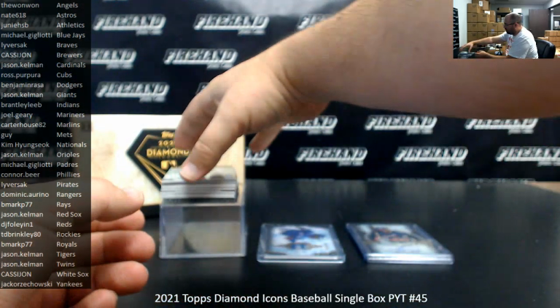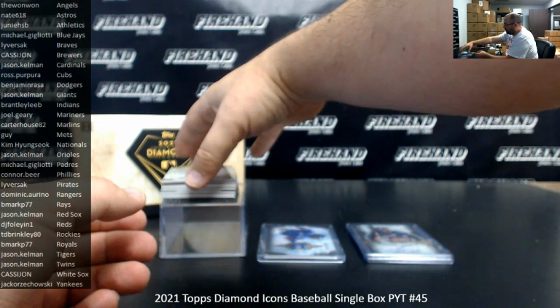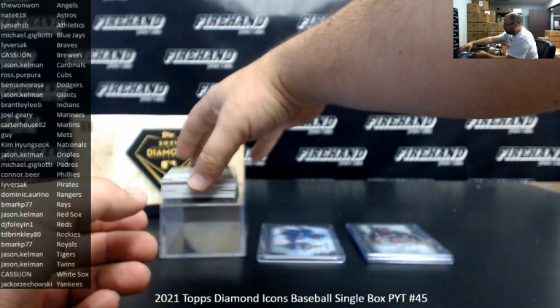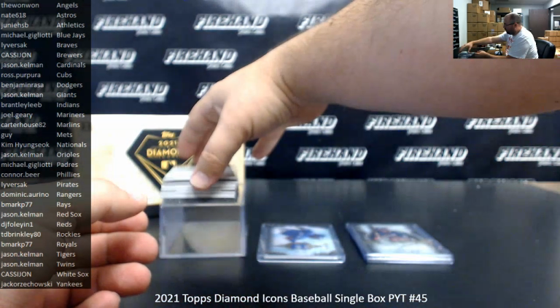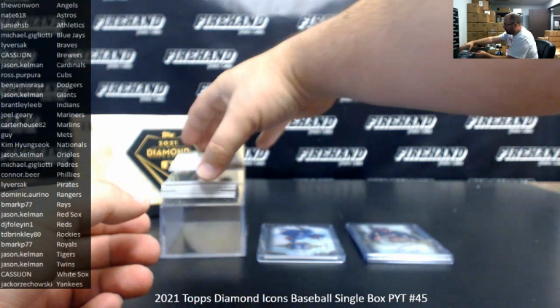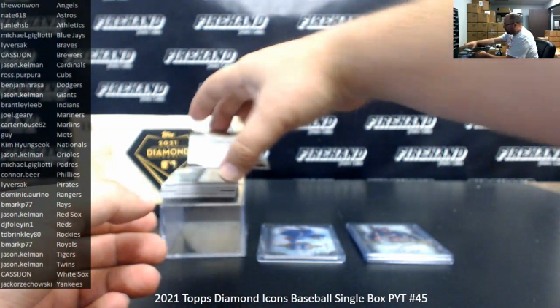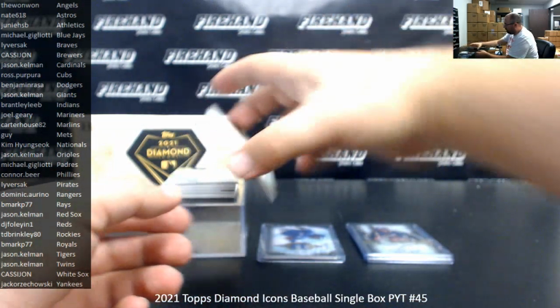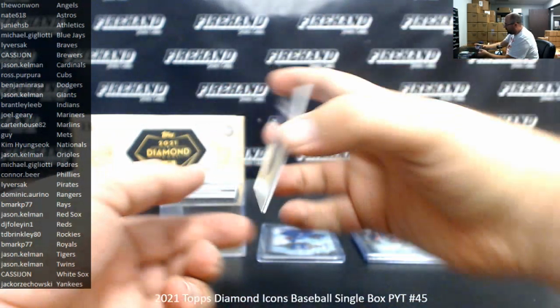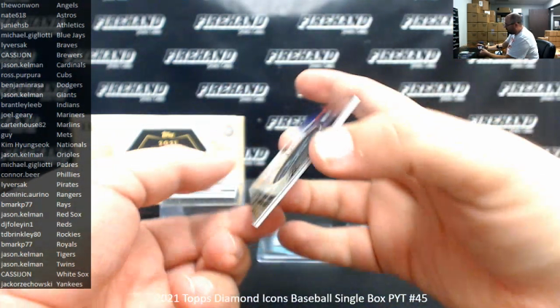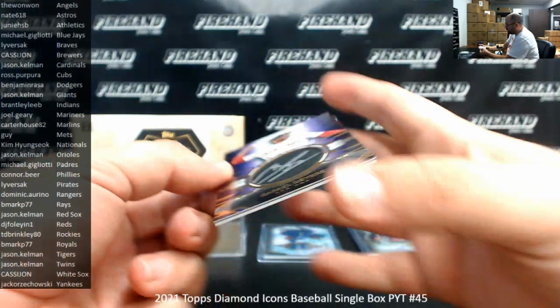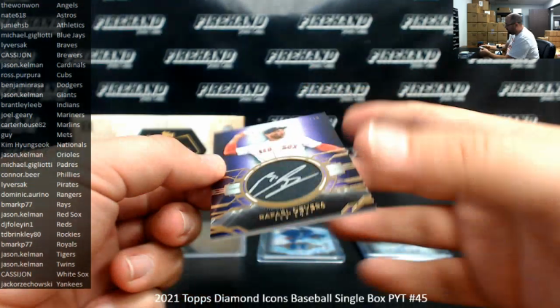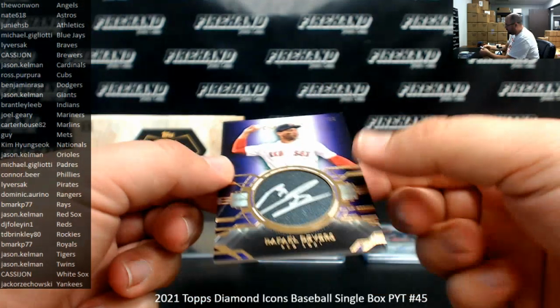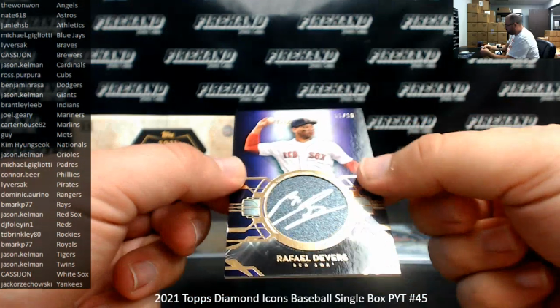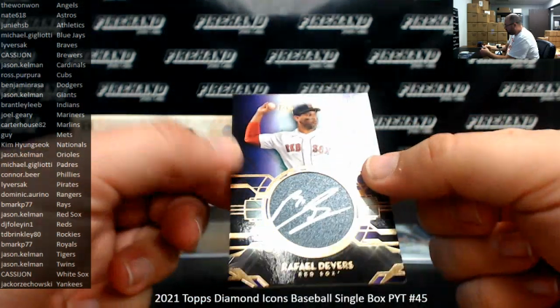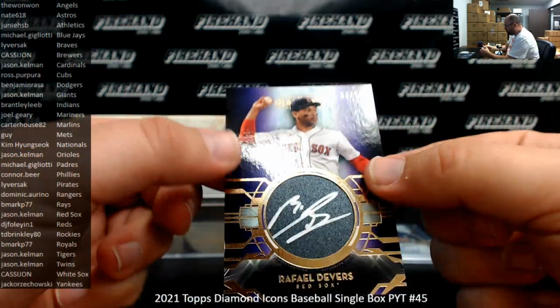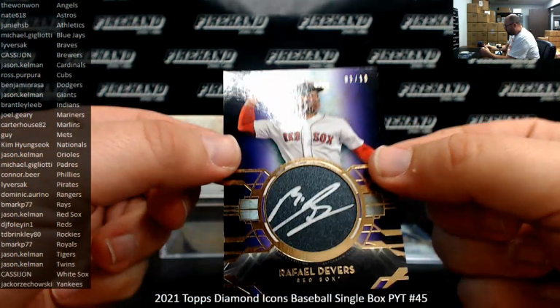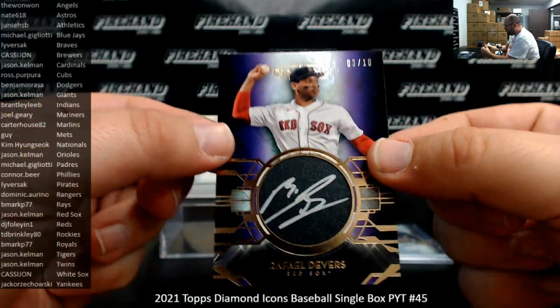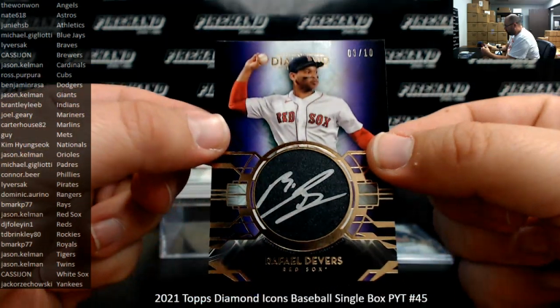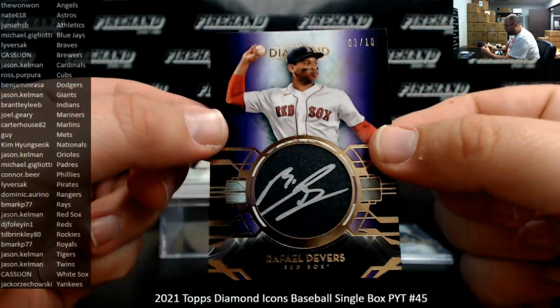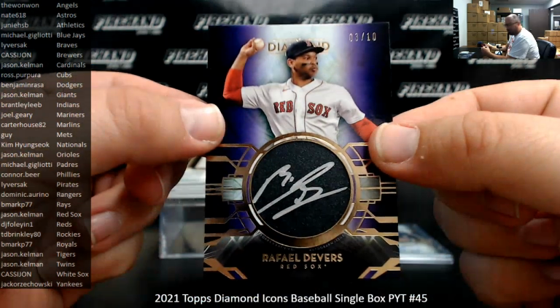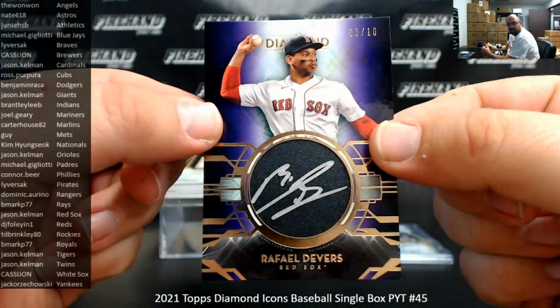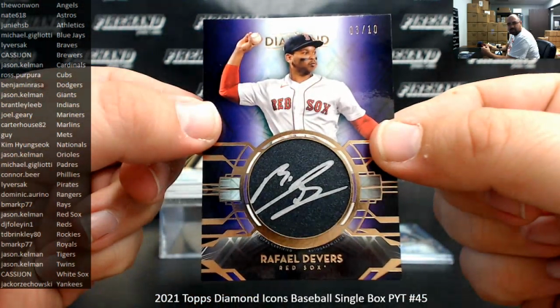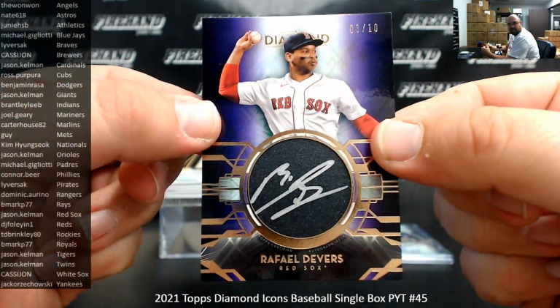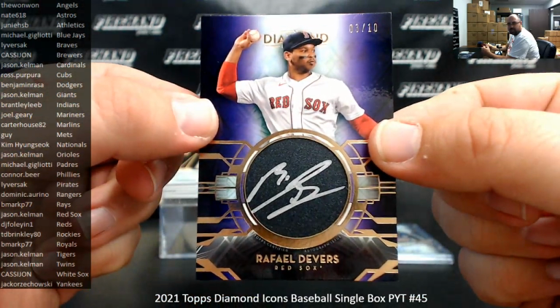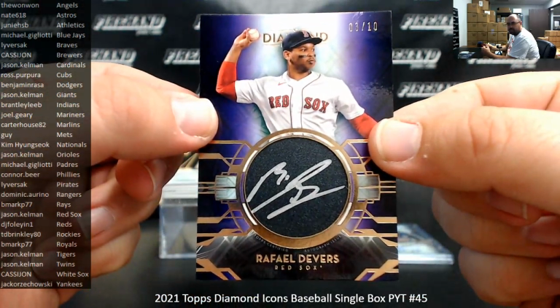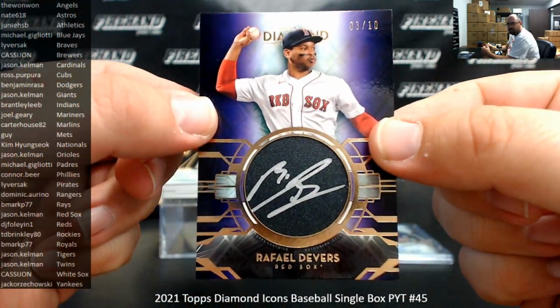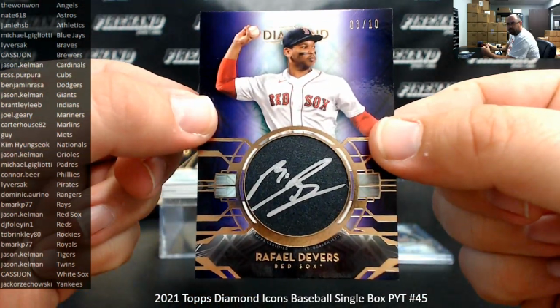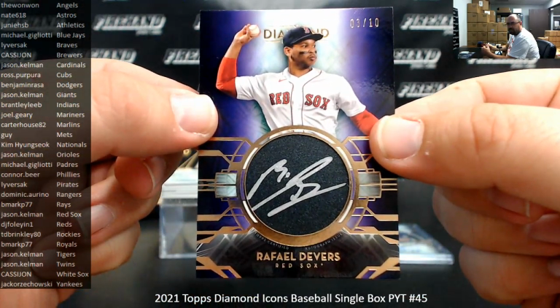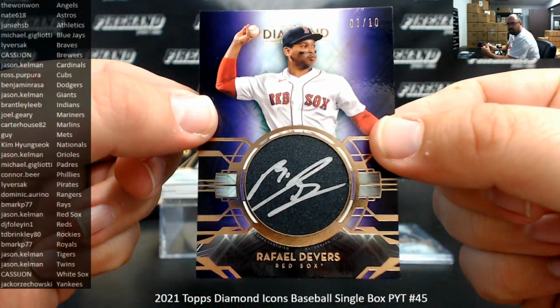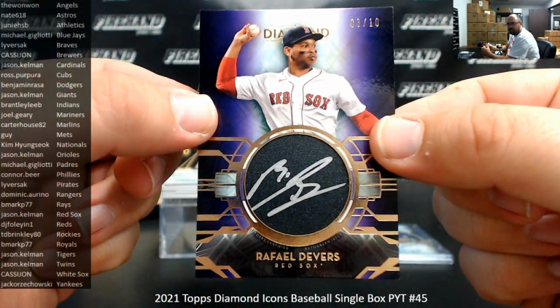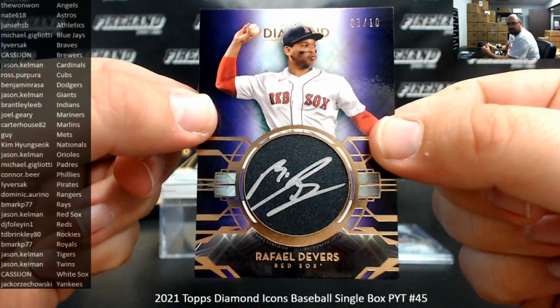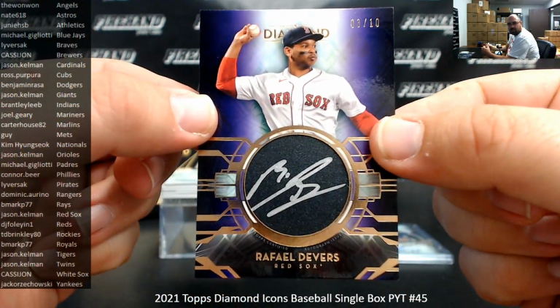Silver Ink auto for the Red Sox — Raffy Devers. Purple version, 3 of 10, going to Jason Kelman.